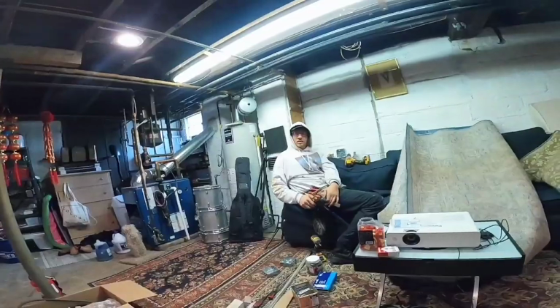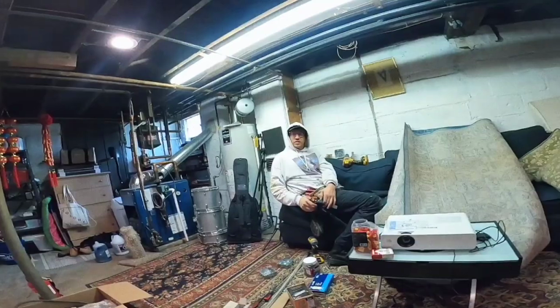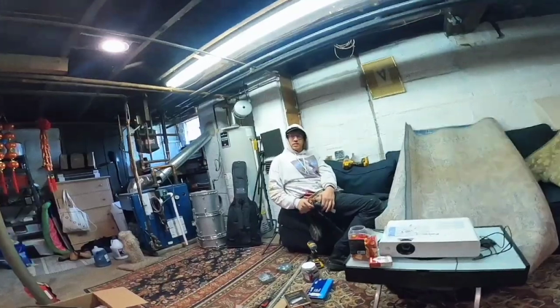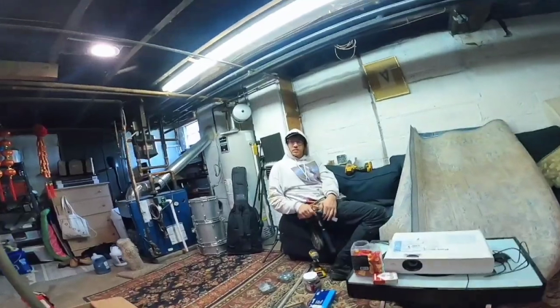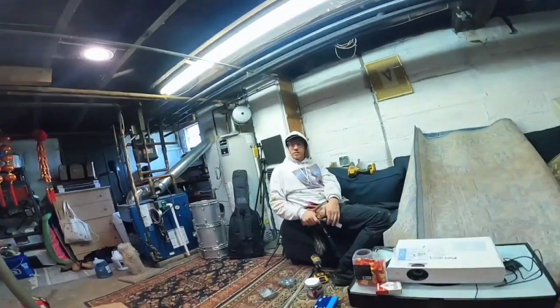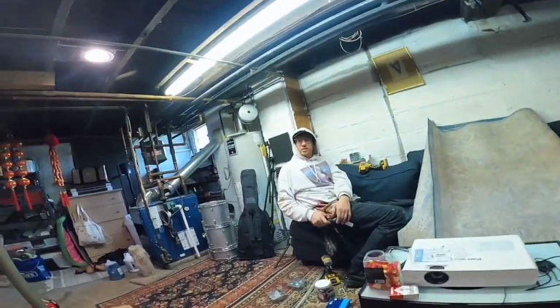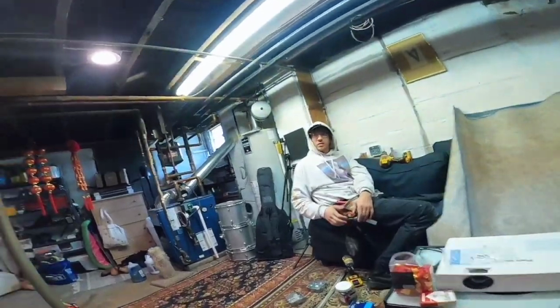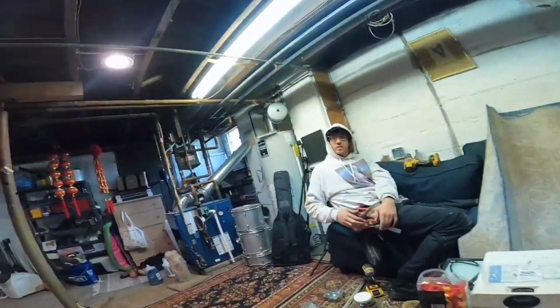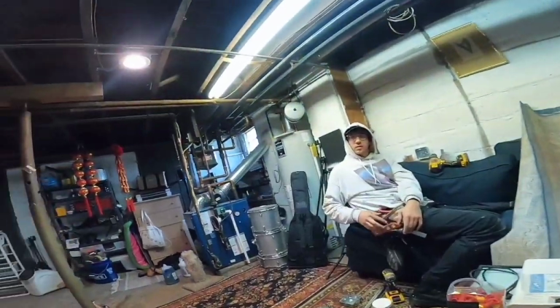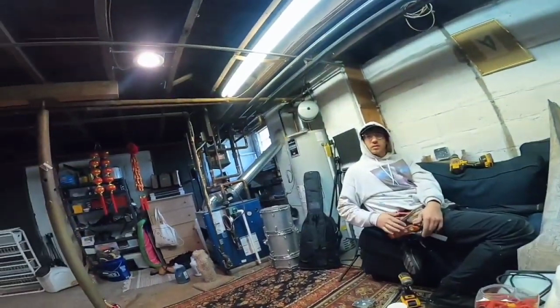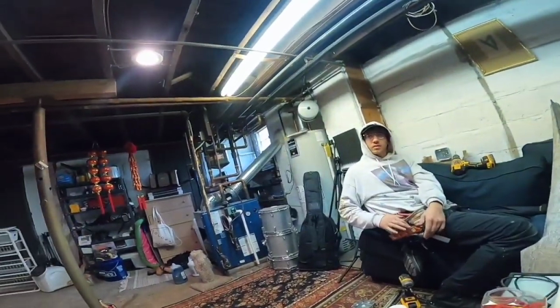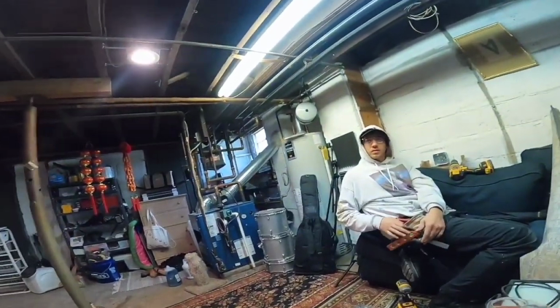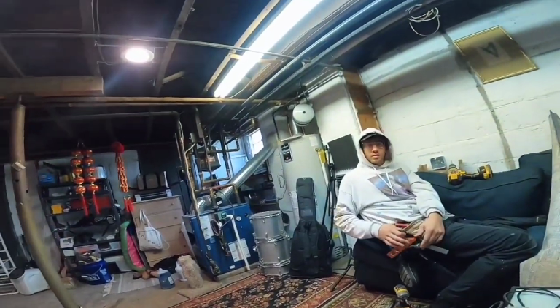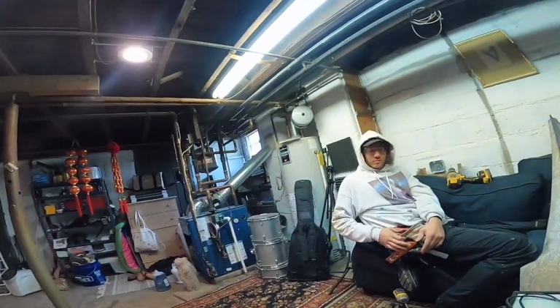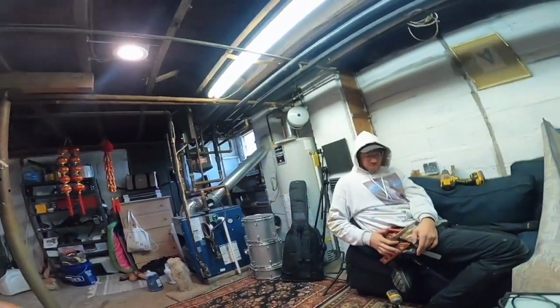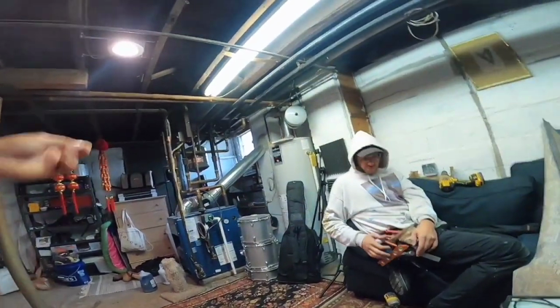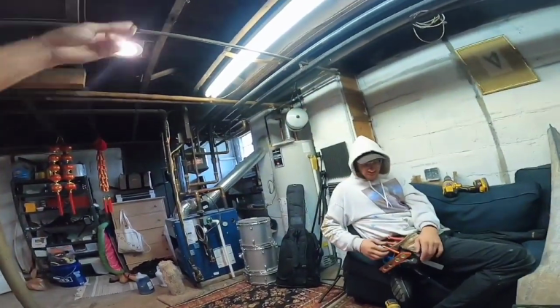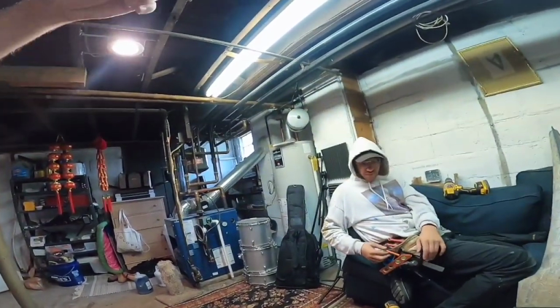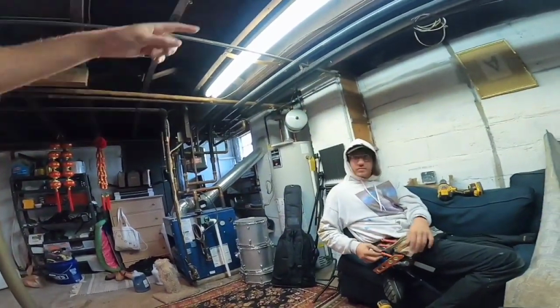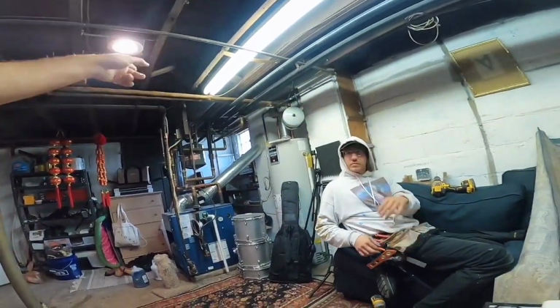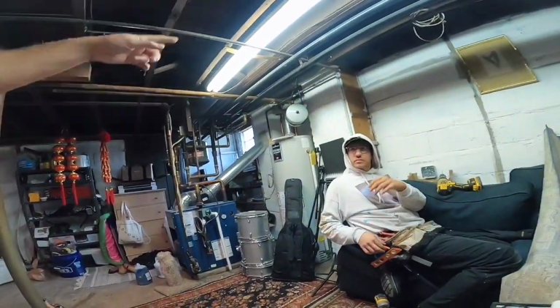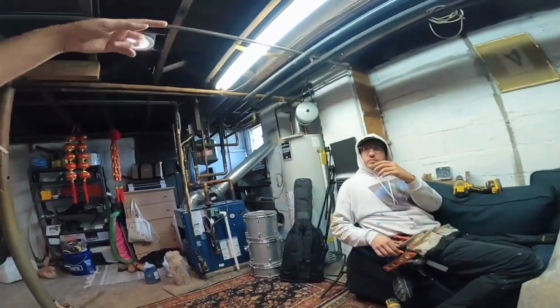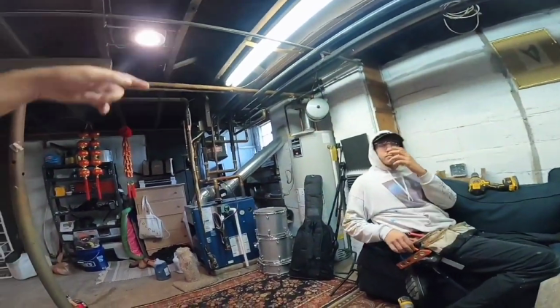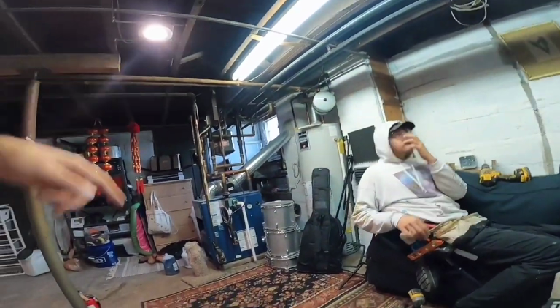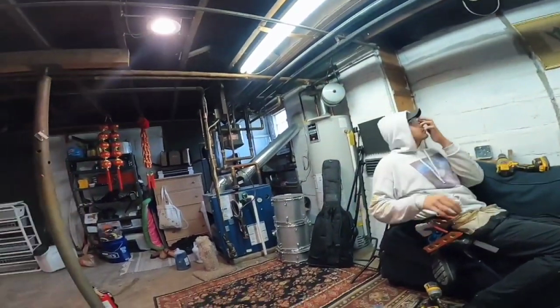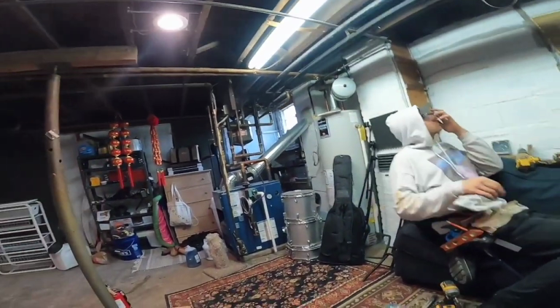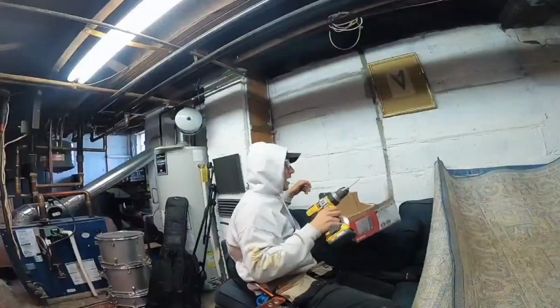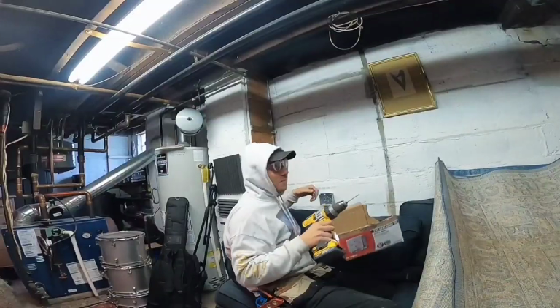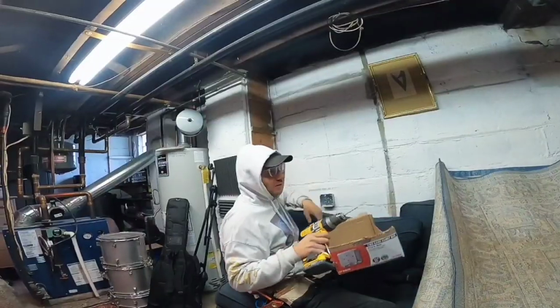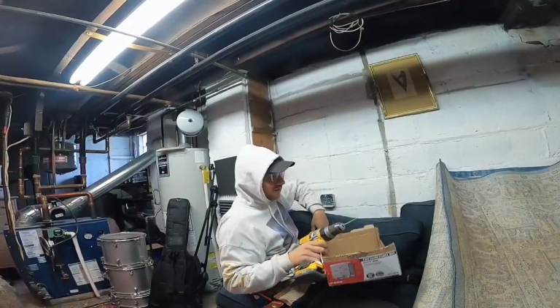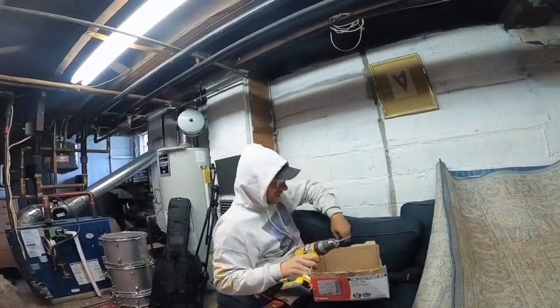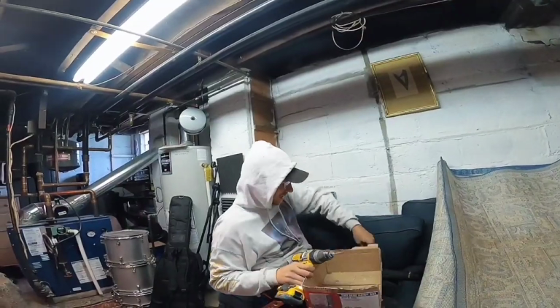You don't have to duck down here as much. I guess over in here it's a little higher, but I'm a little higher.